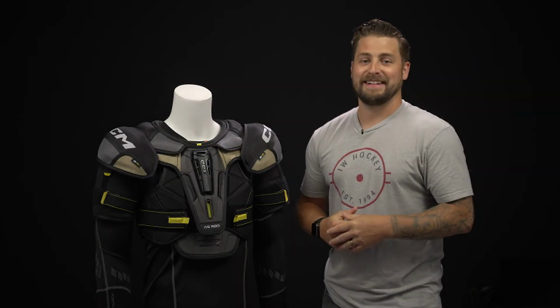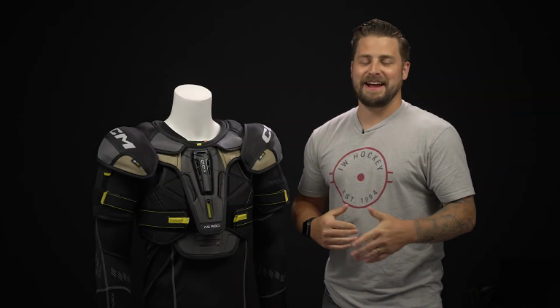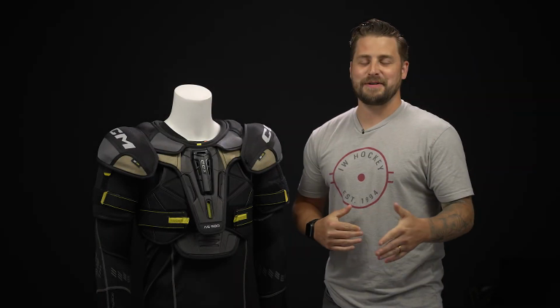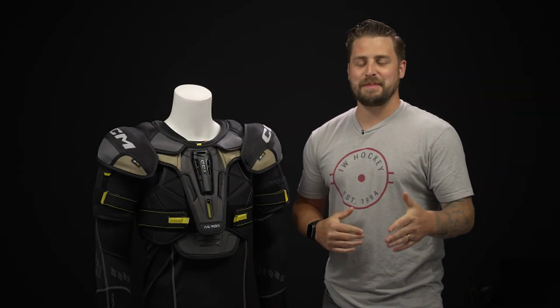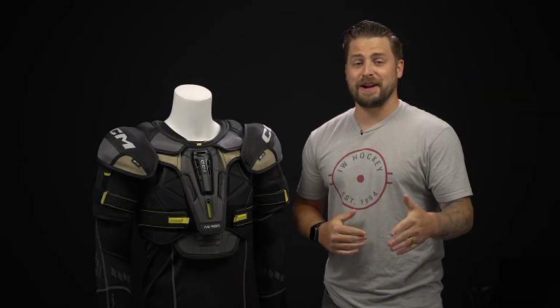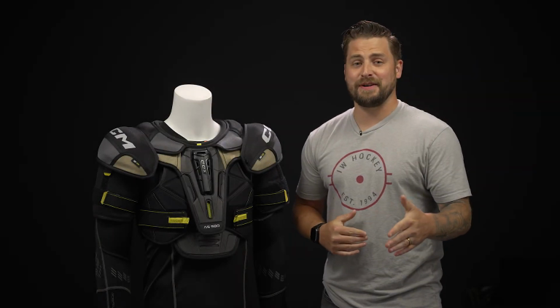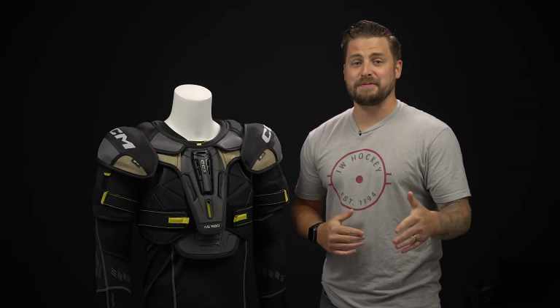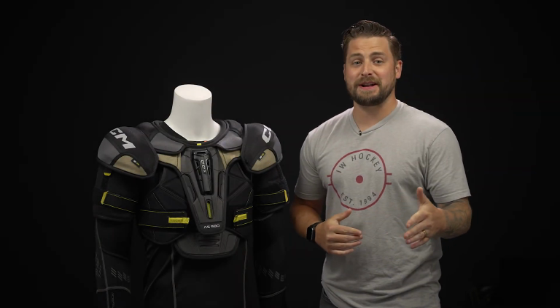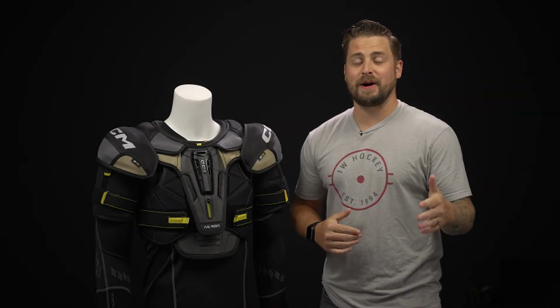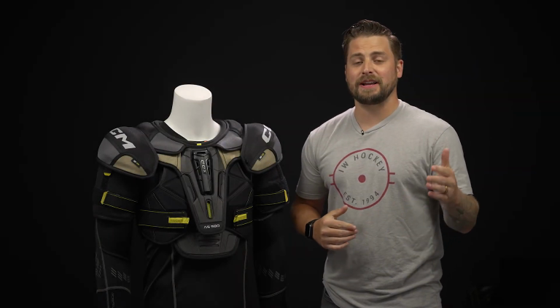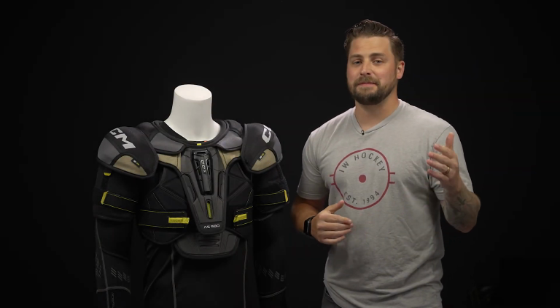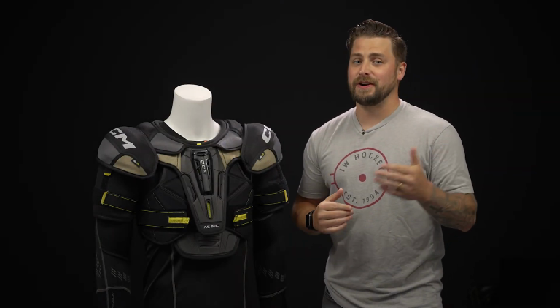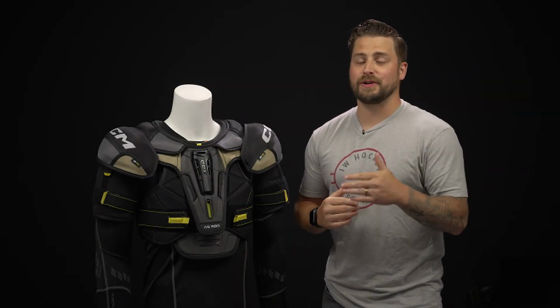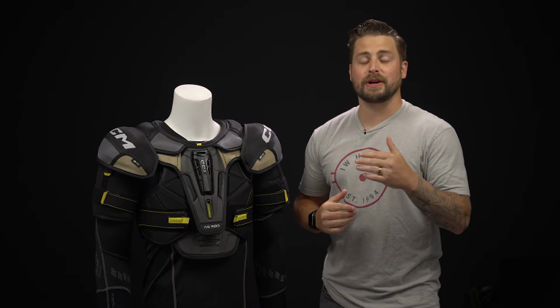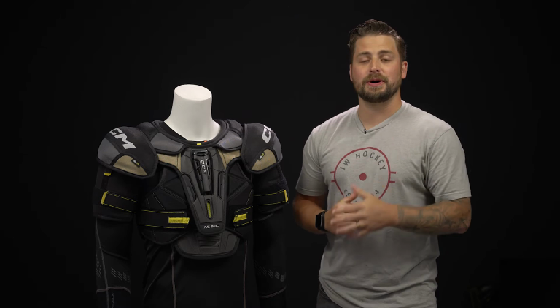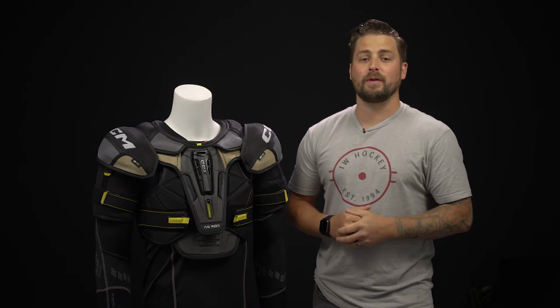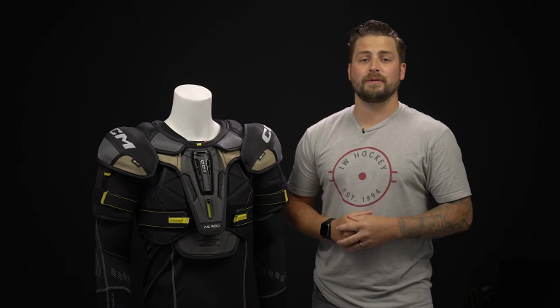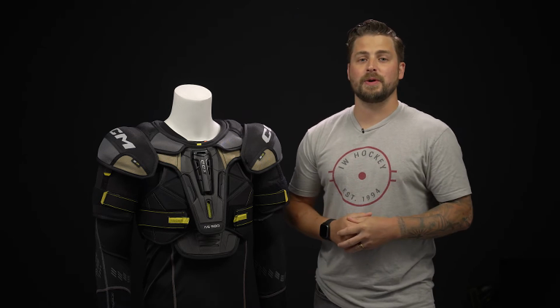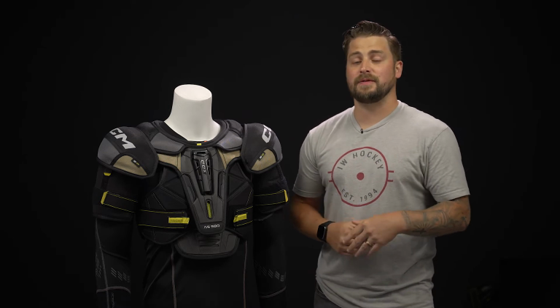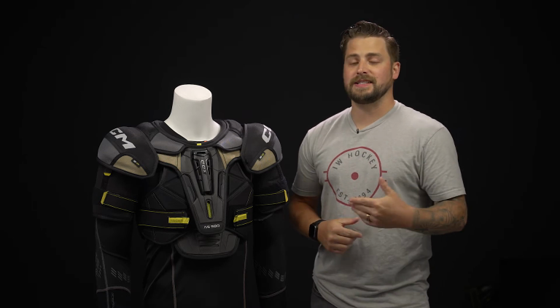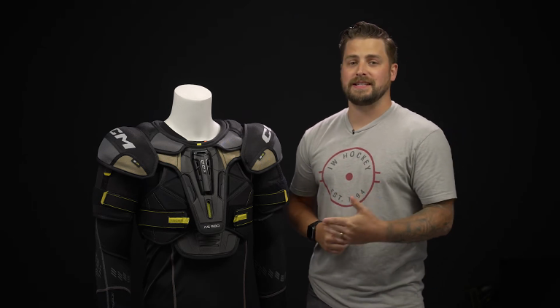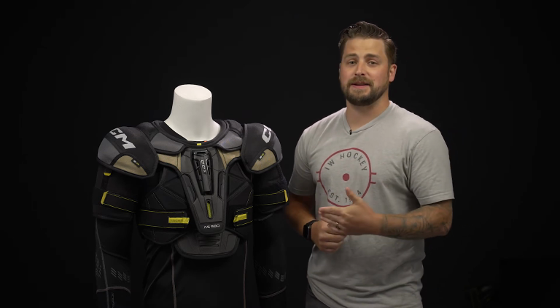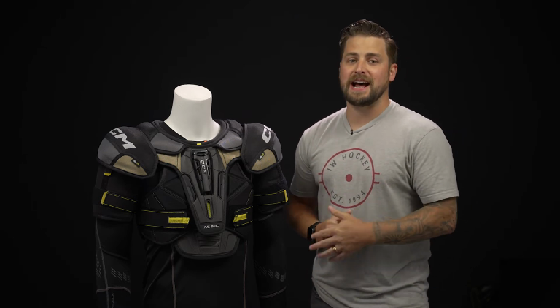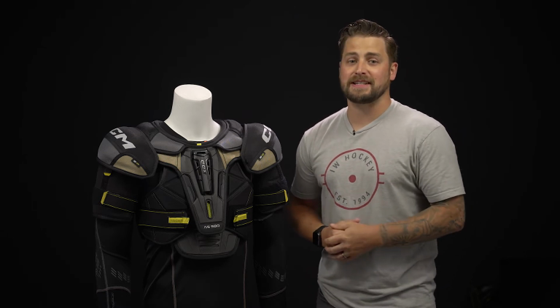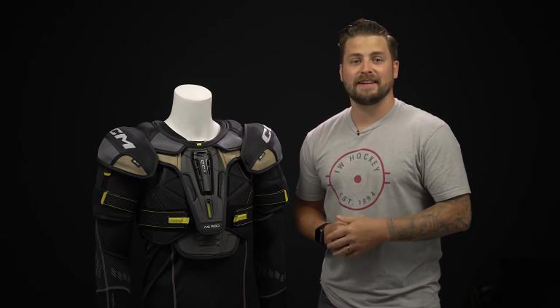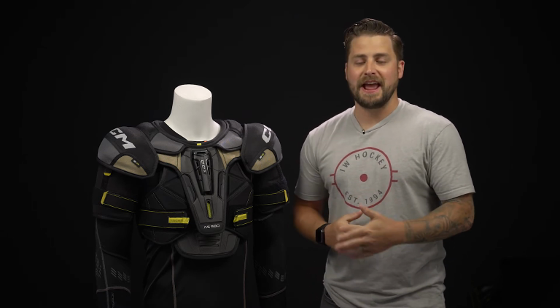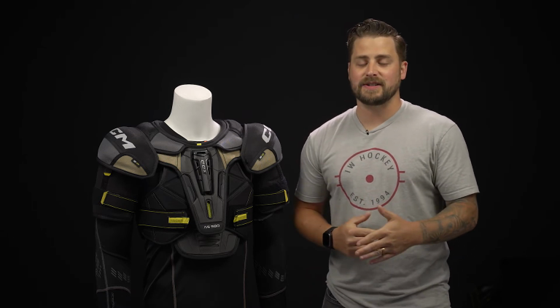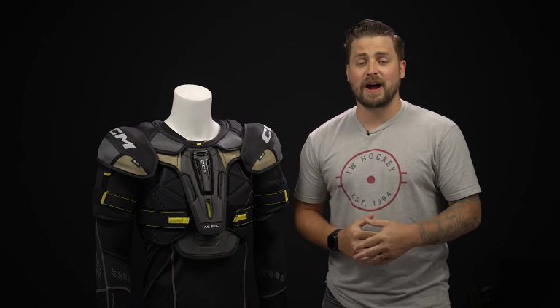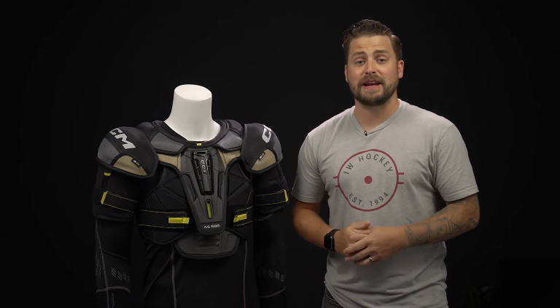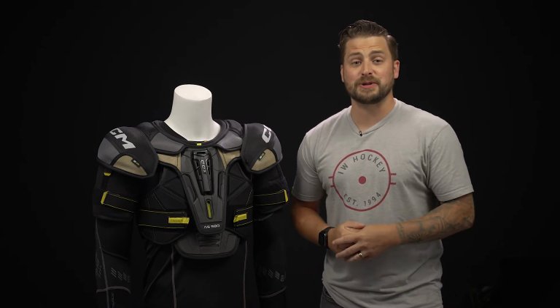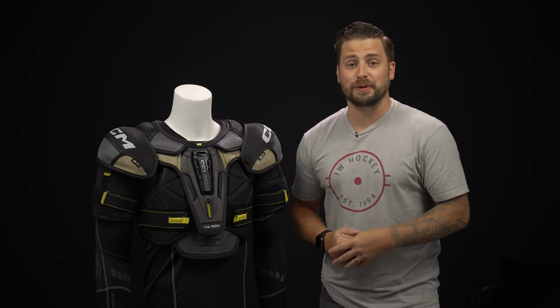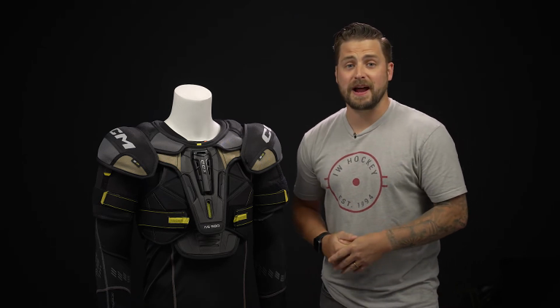Hey everyone, Brandon here from iDubHockey, here to do a quick overview of the CCM Tacks AS580 shoulder pad.